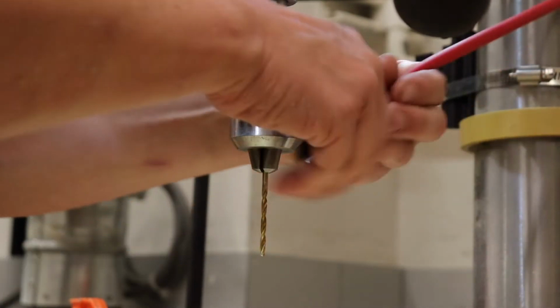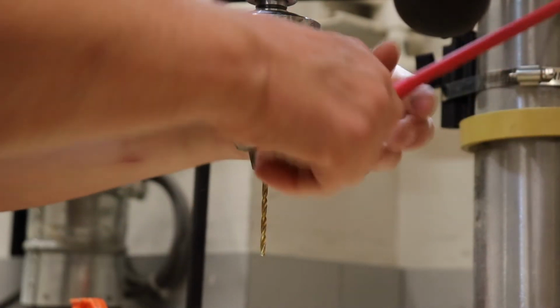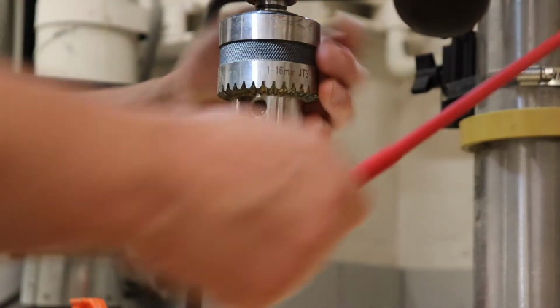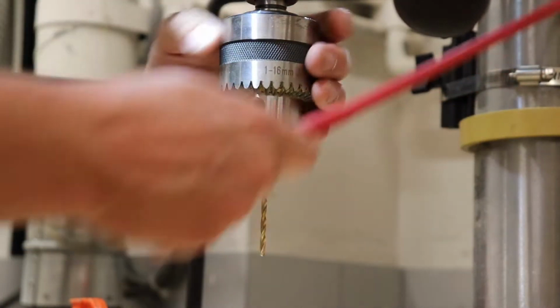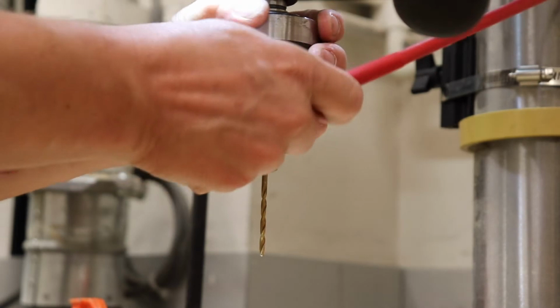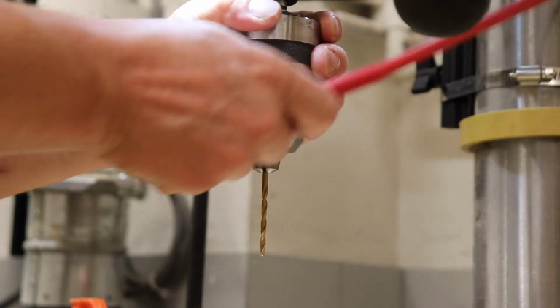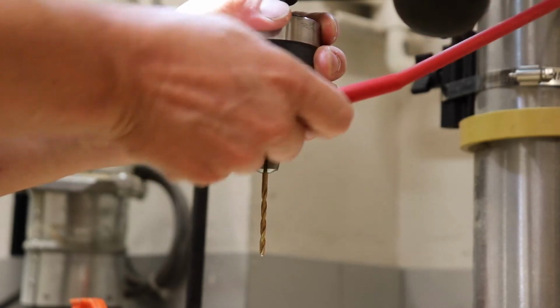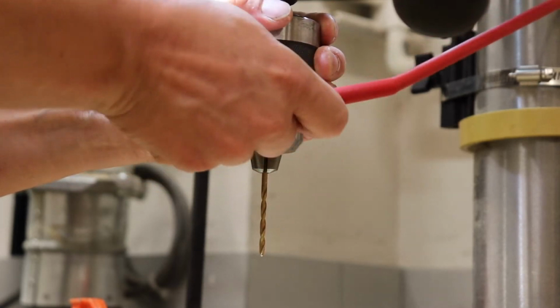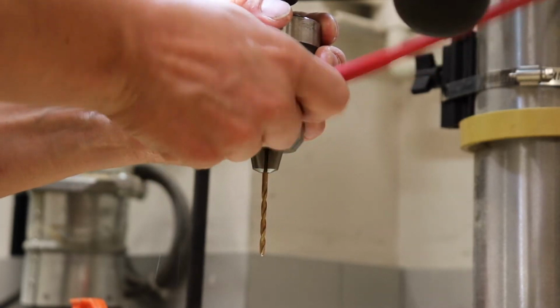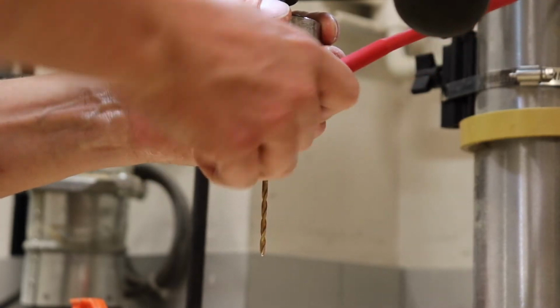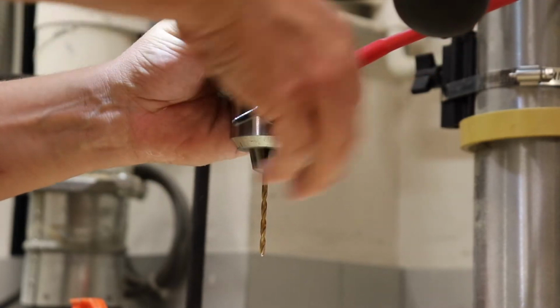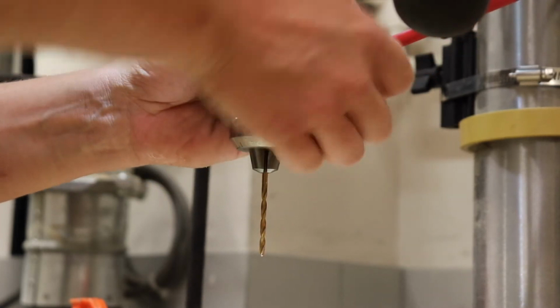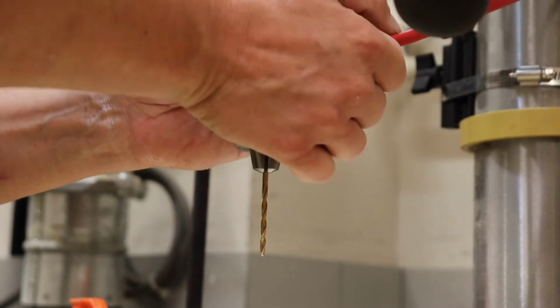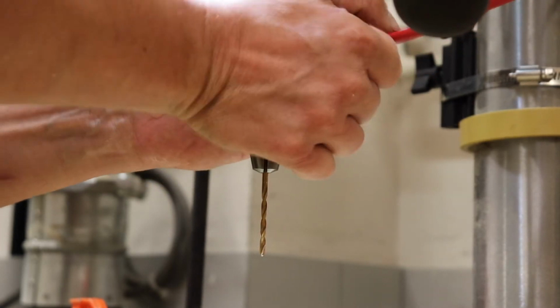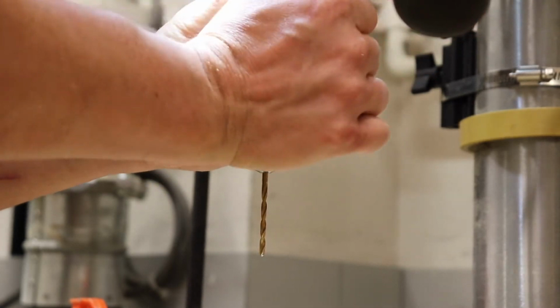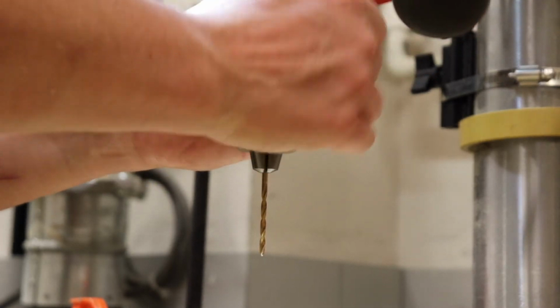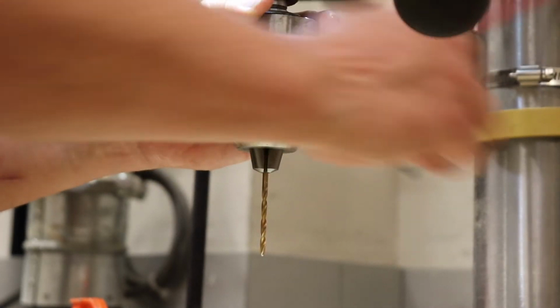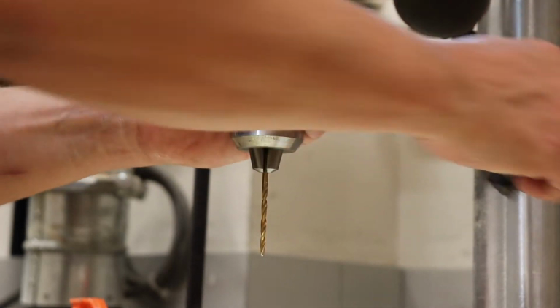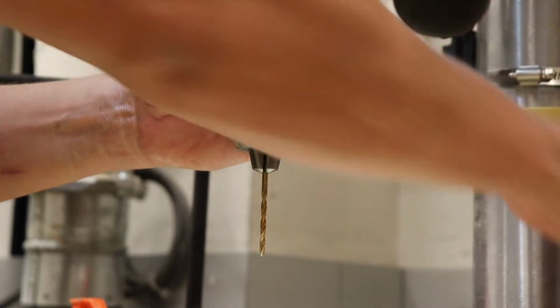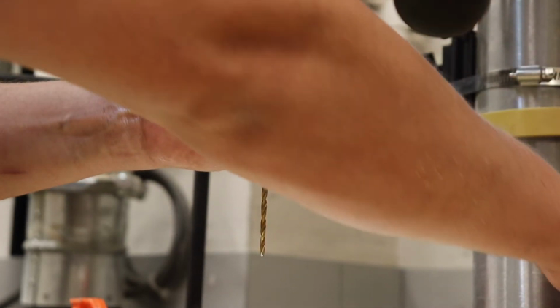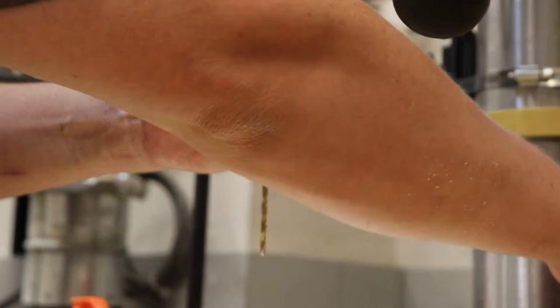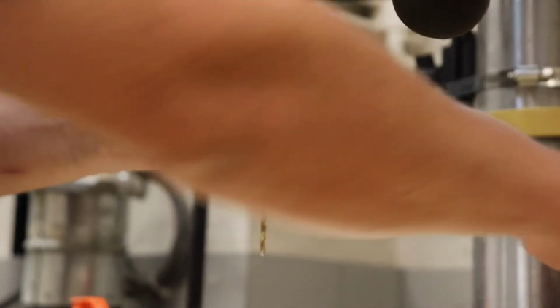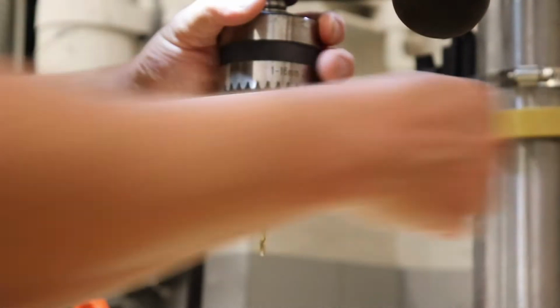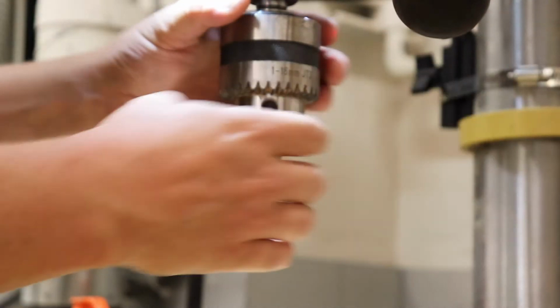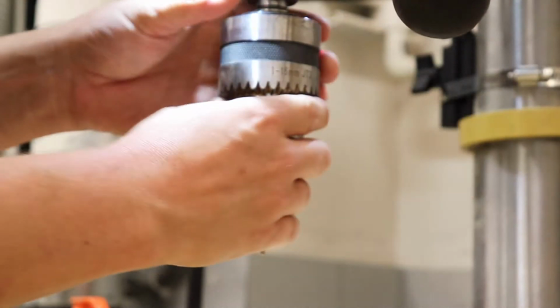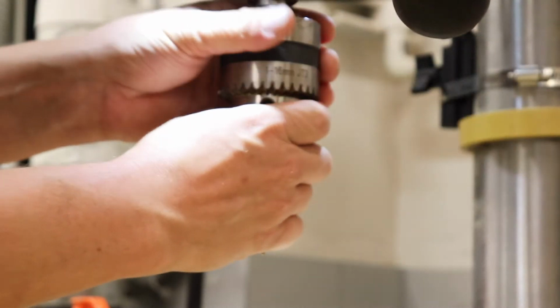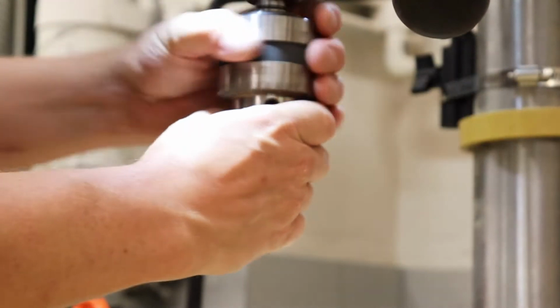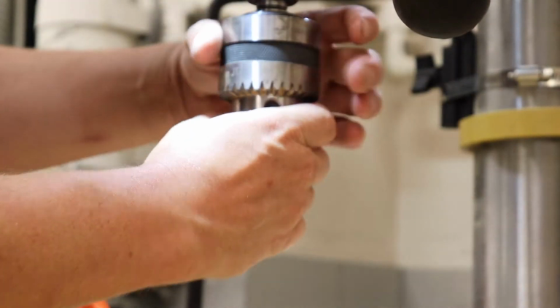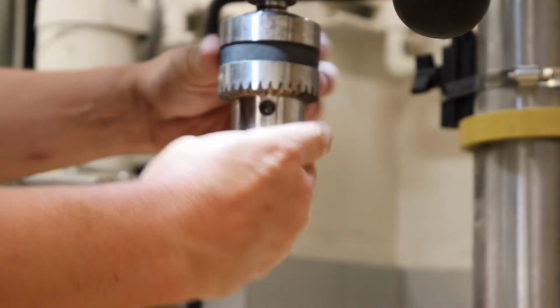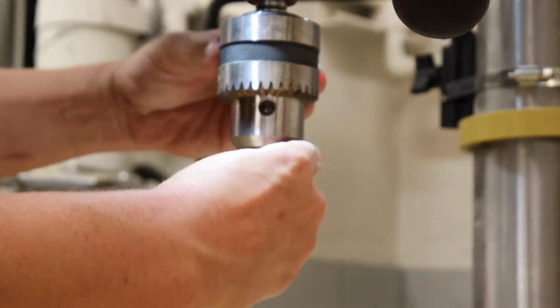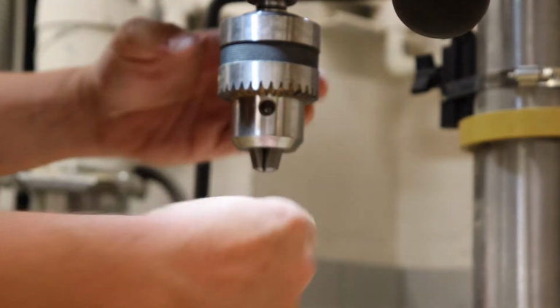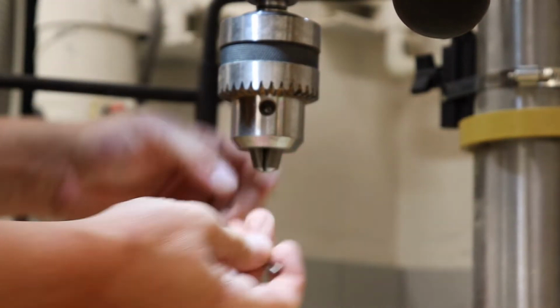To remove the bit, we do the reverse operation: loosening with the chuck key and then with our hands.